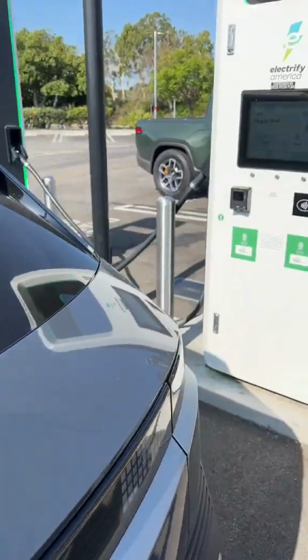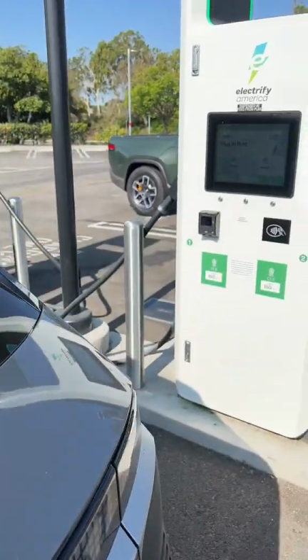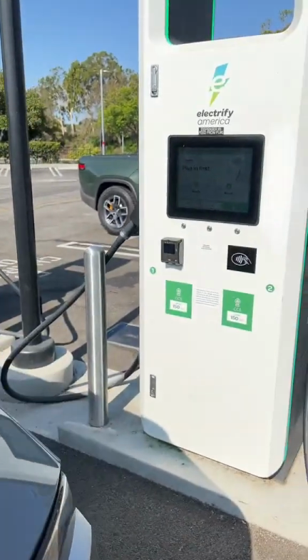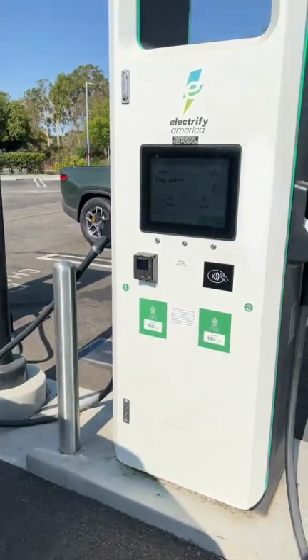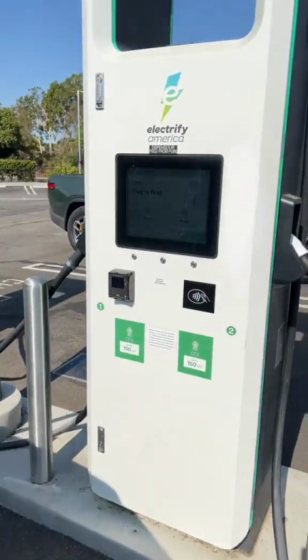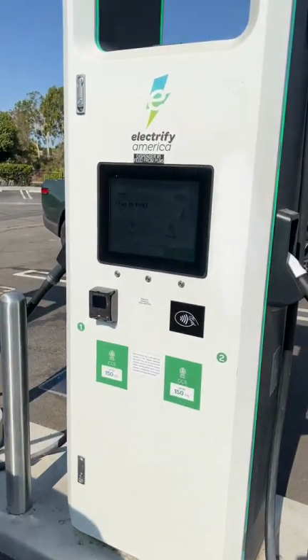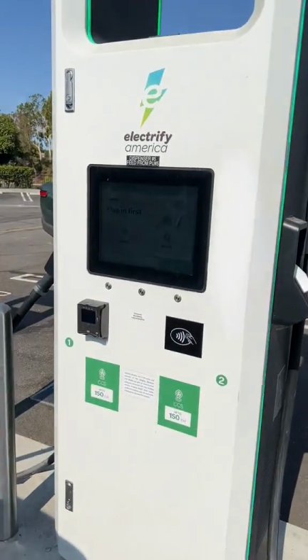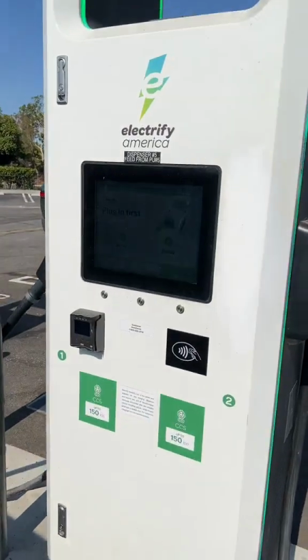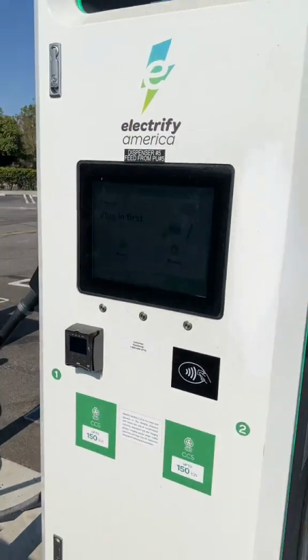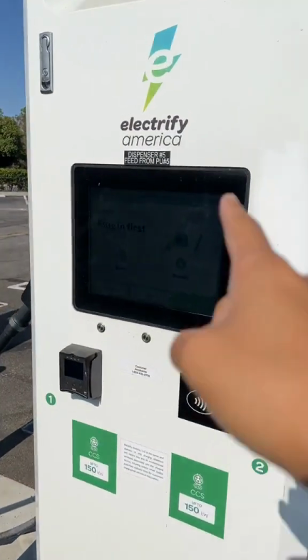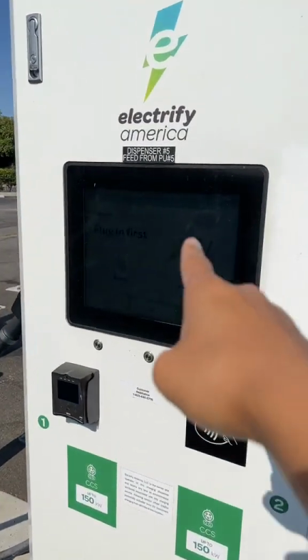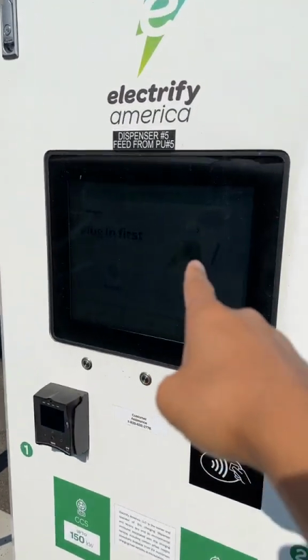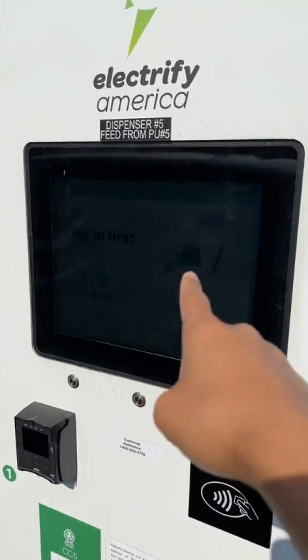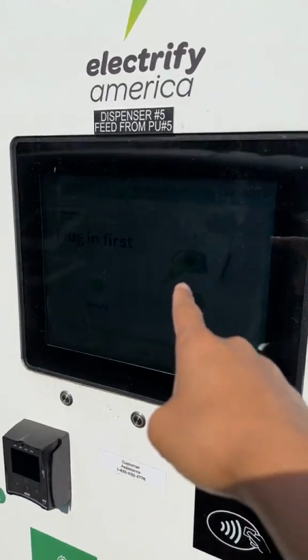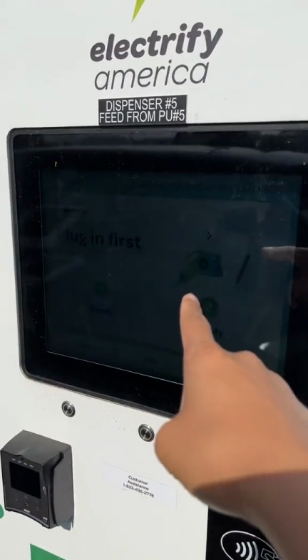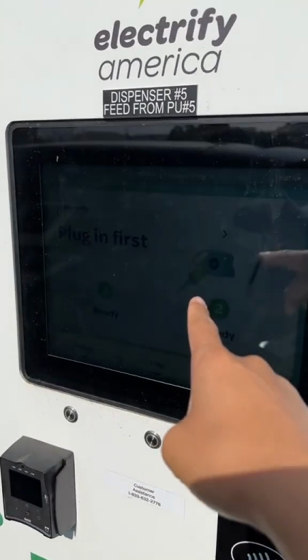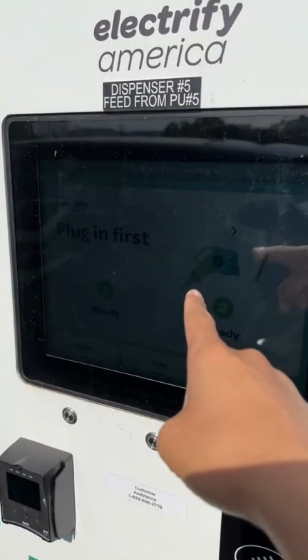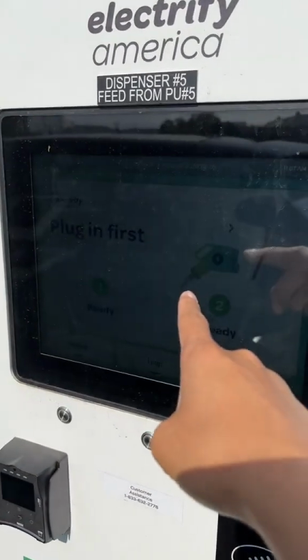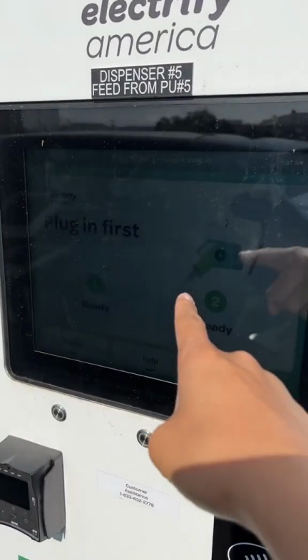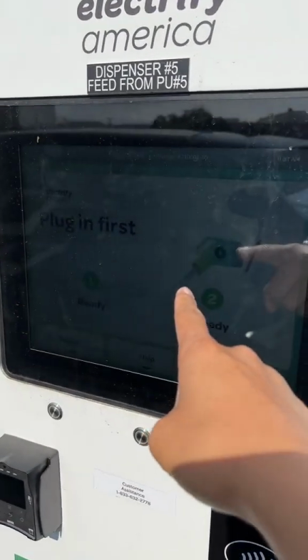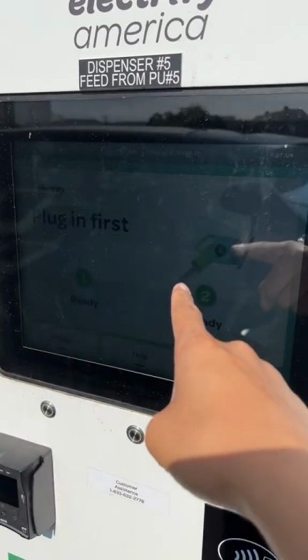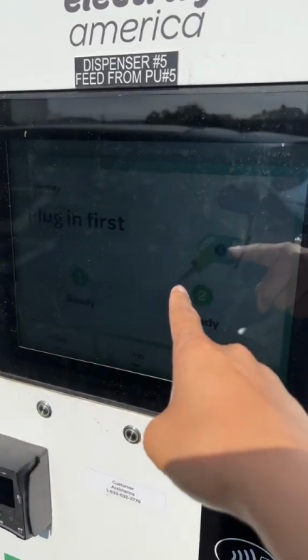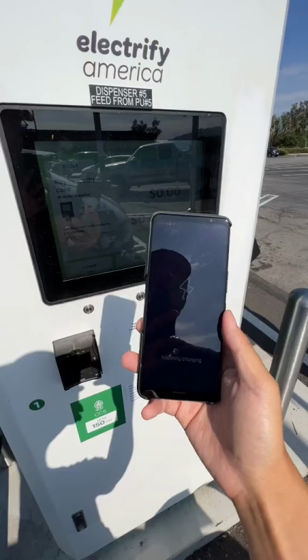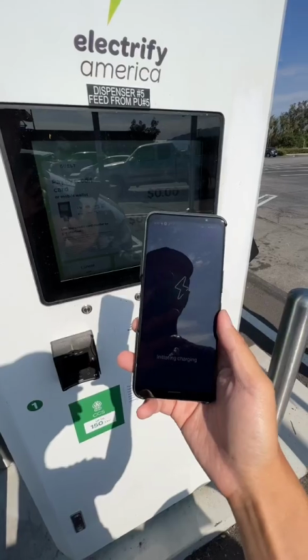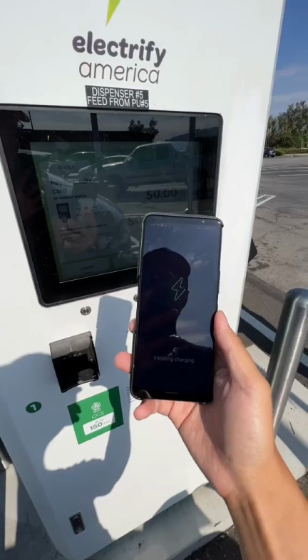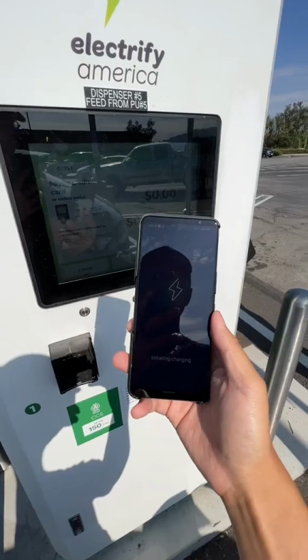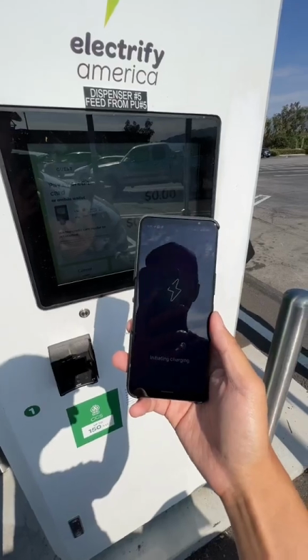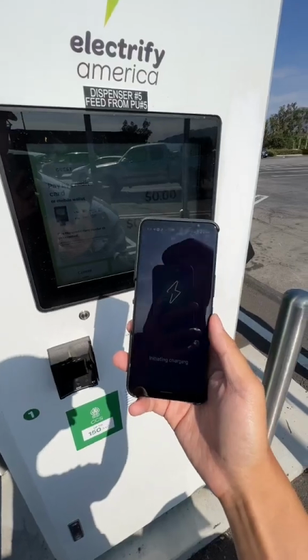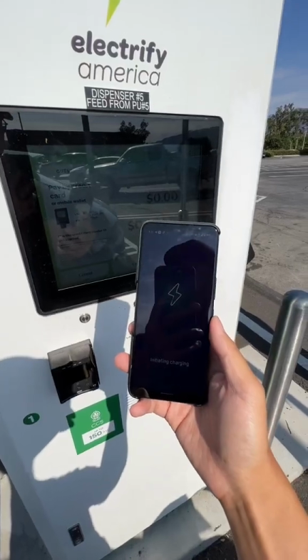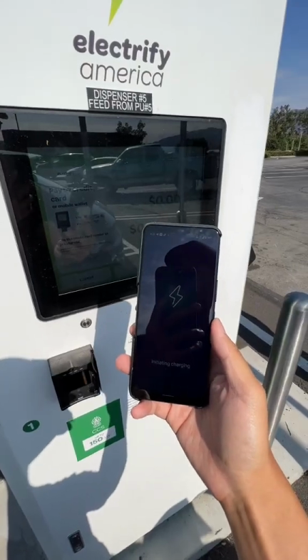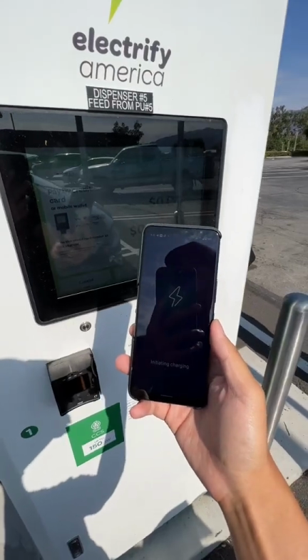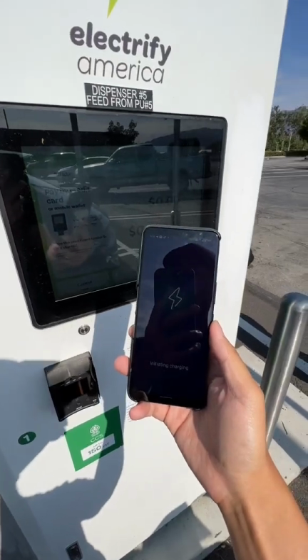If you go up to the station, make sure the screen's on. There you go, that's more like it.